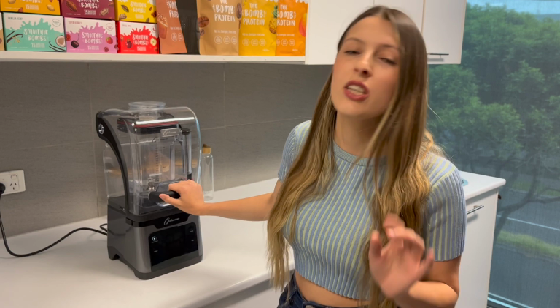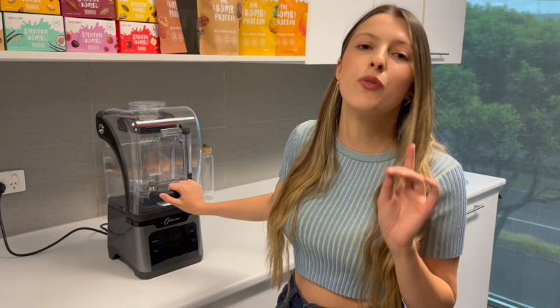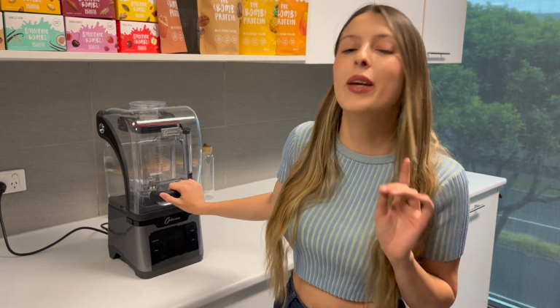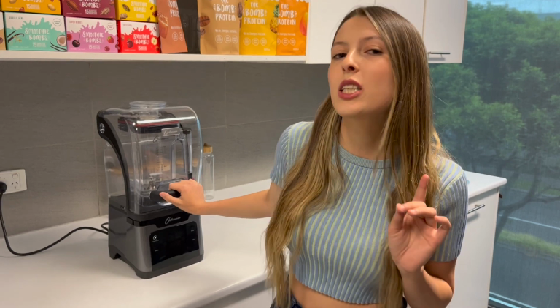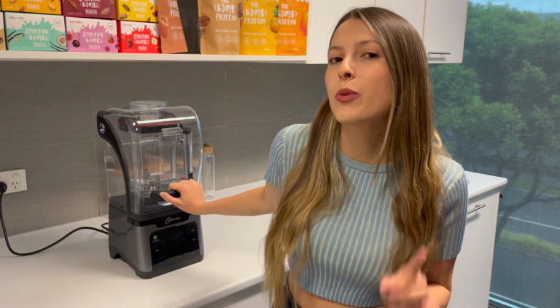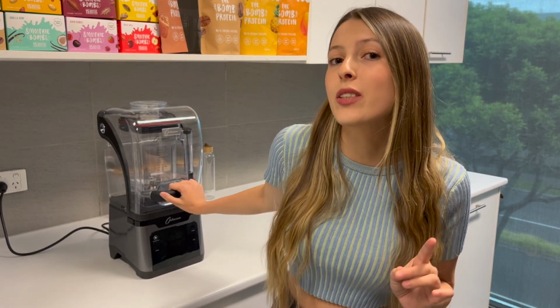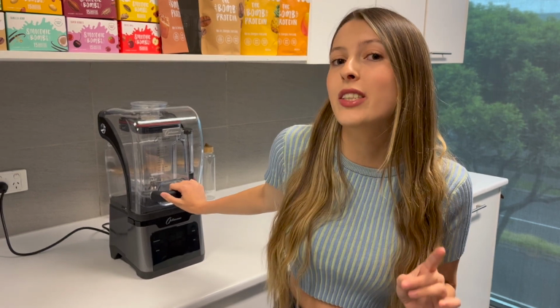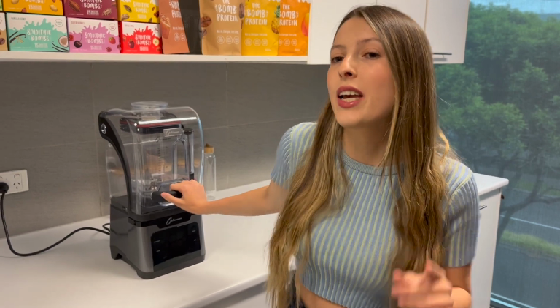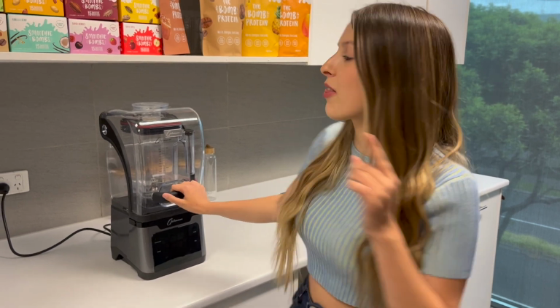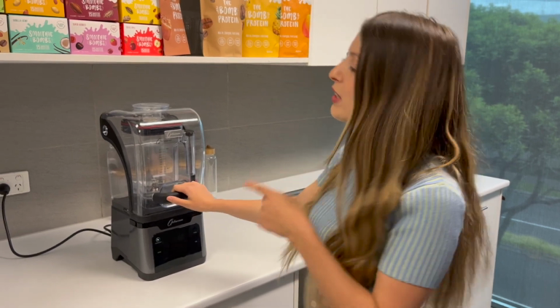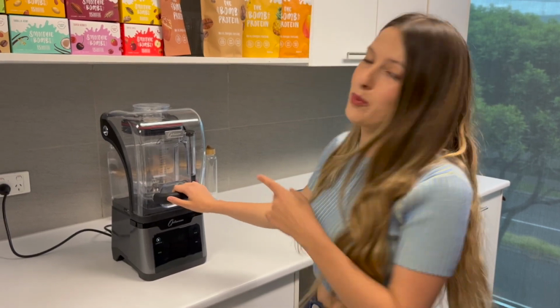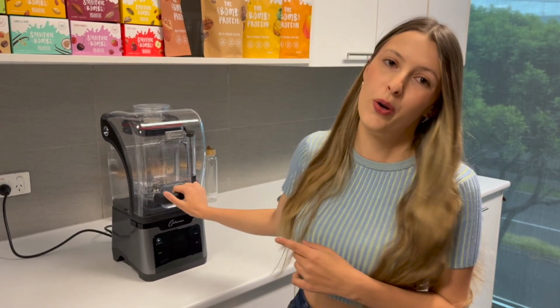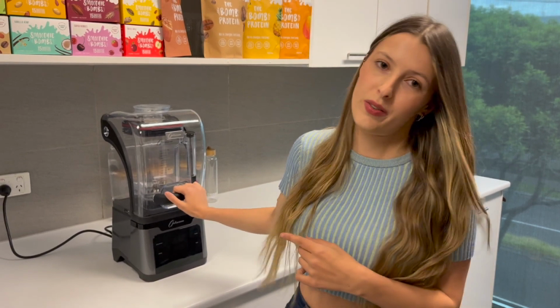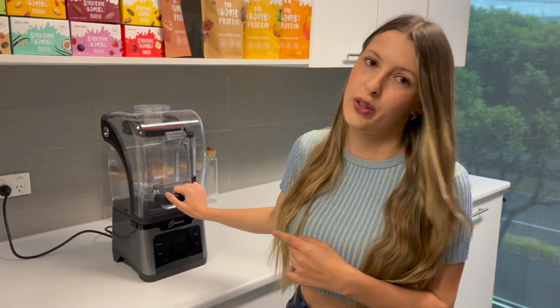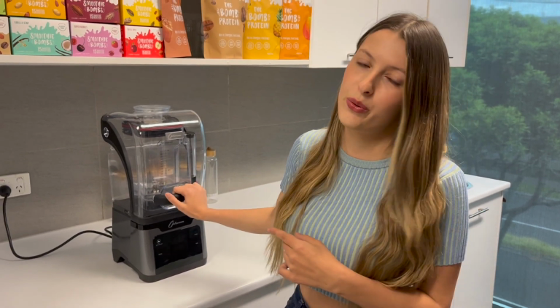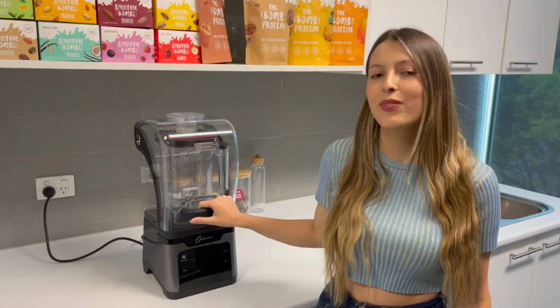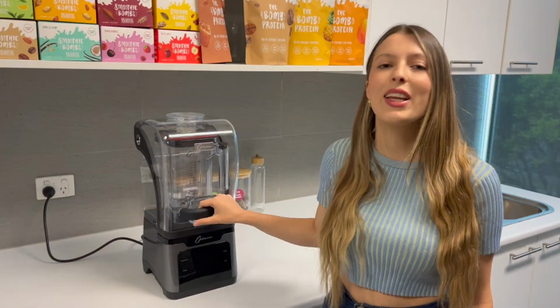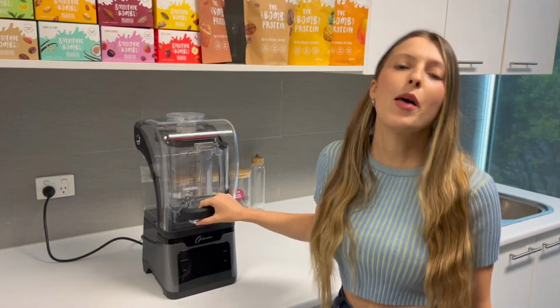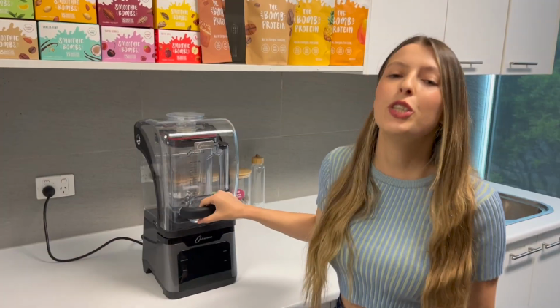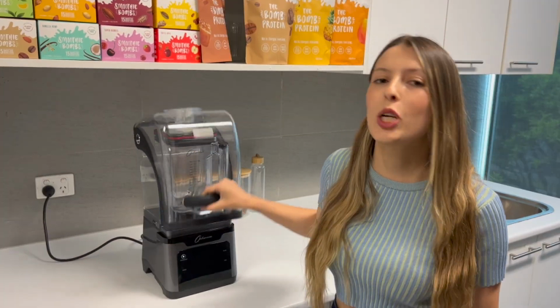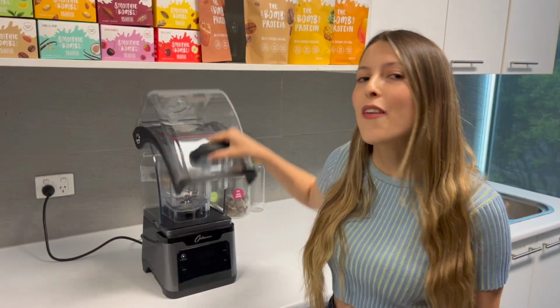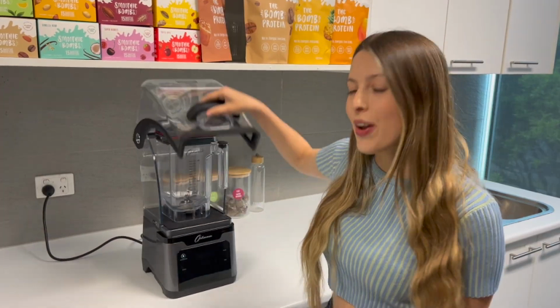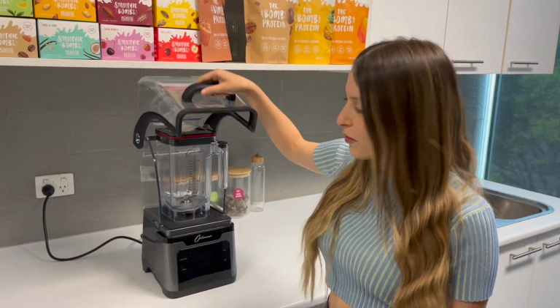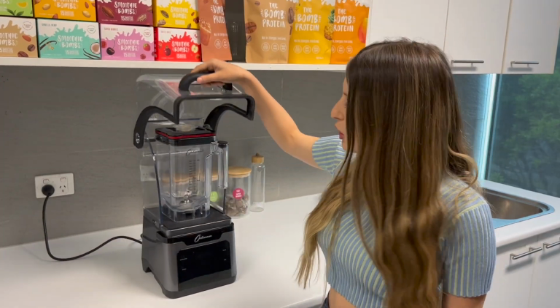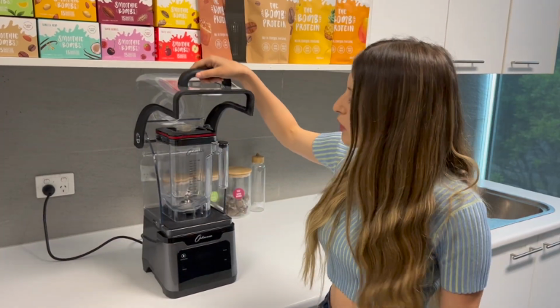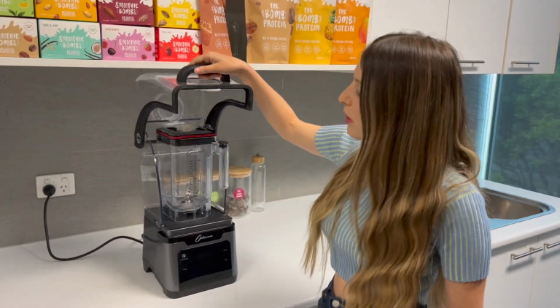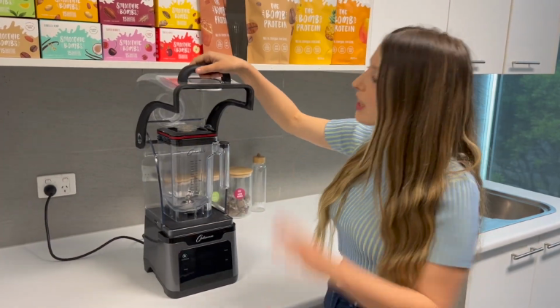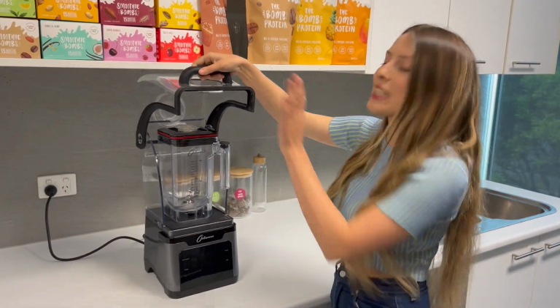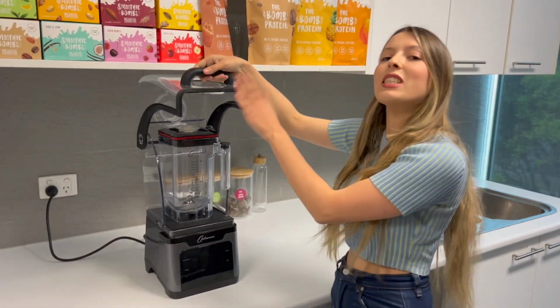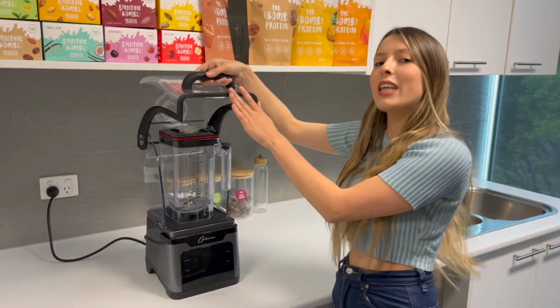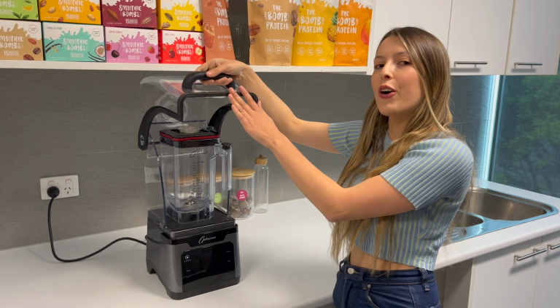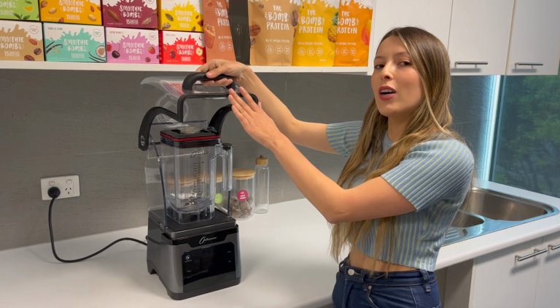So if you're making smoothies every day, this is perfect for you. Let me show you my favorite feature of this blender — it's the sound cover.